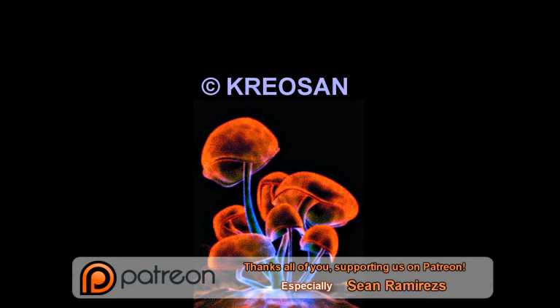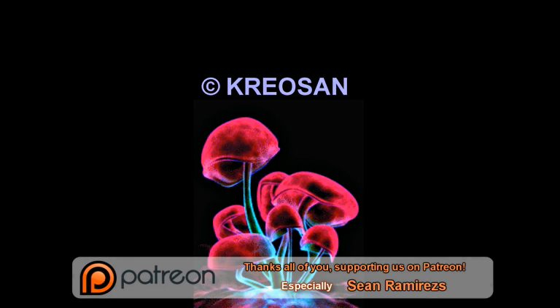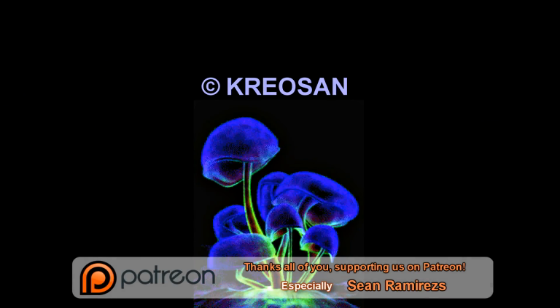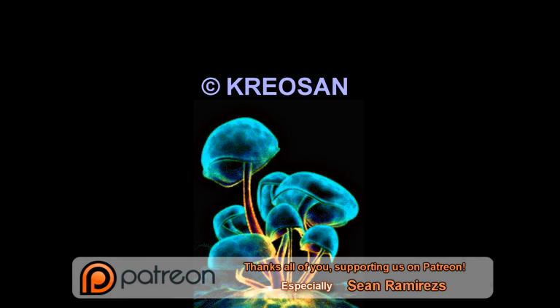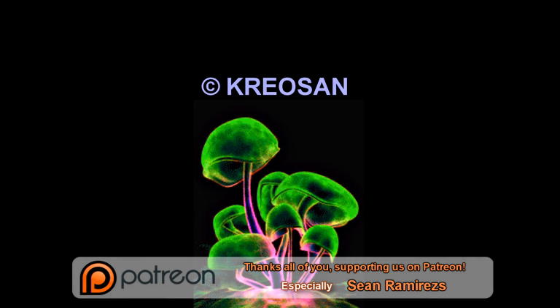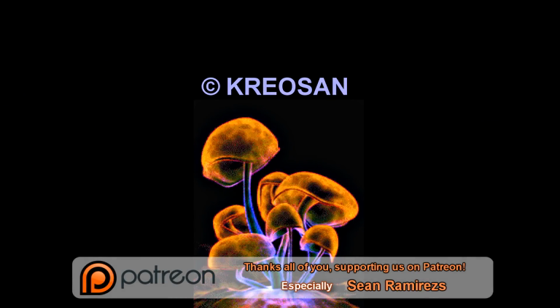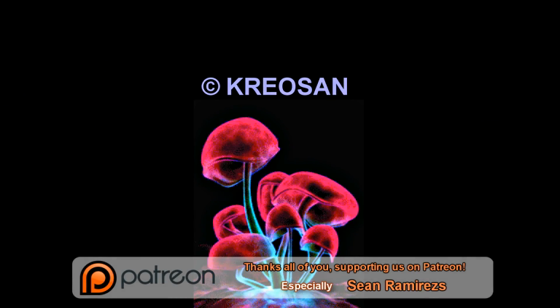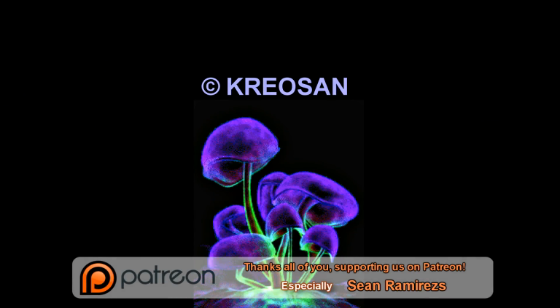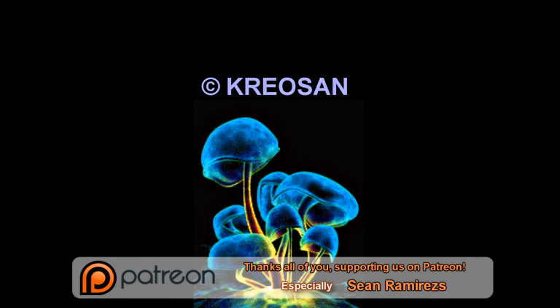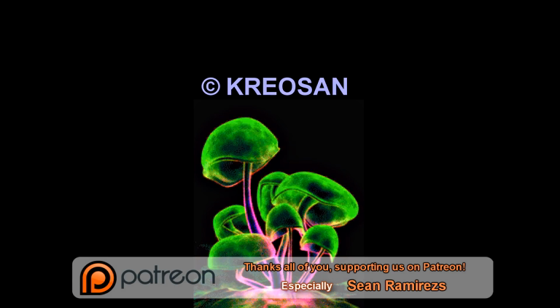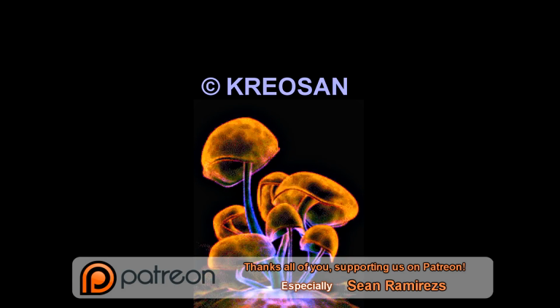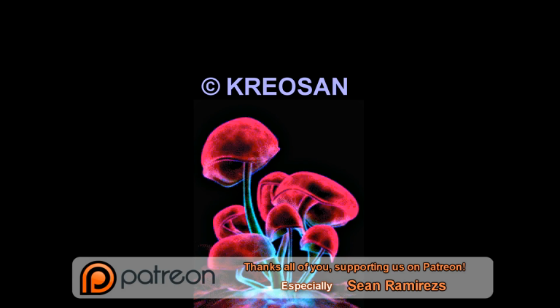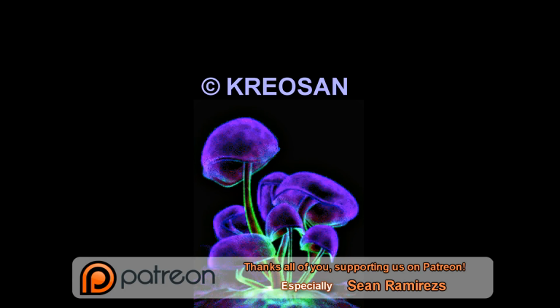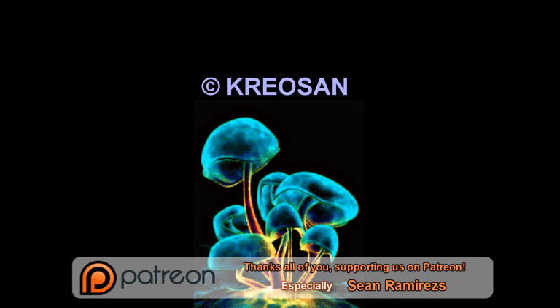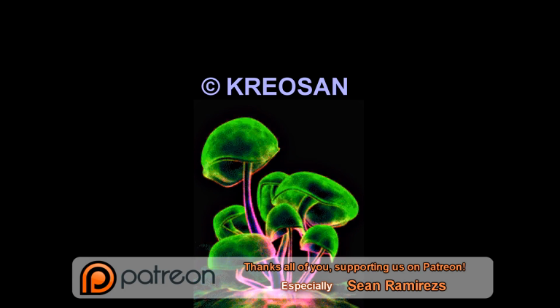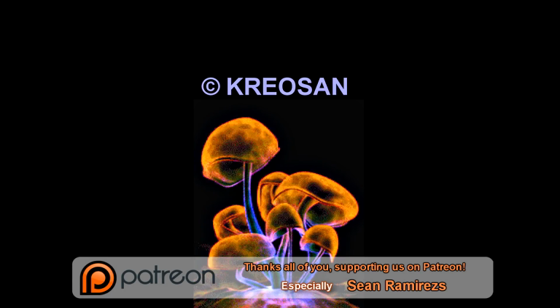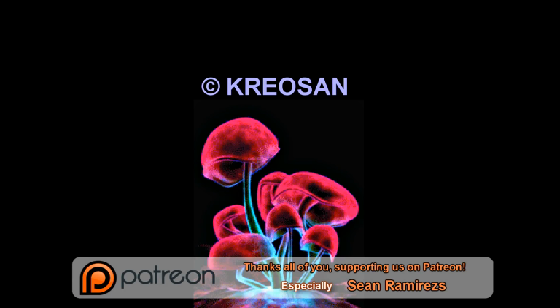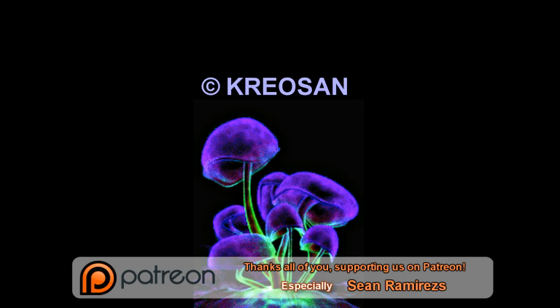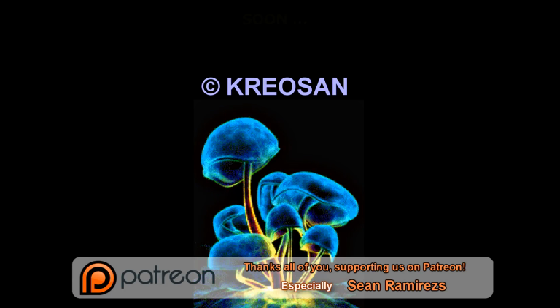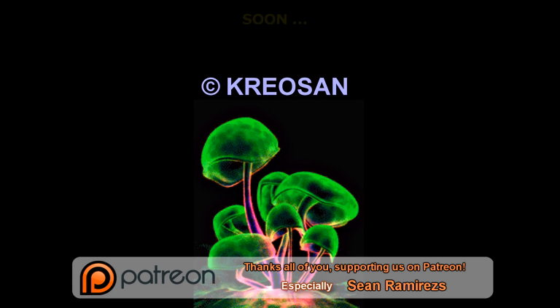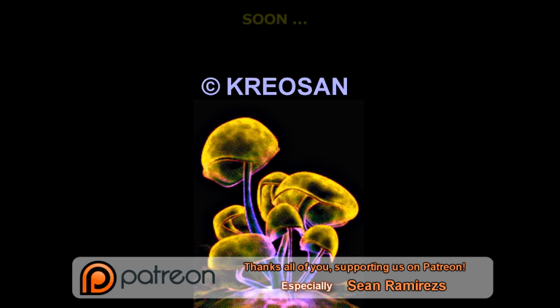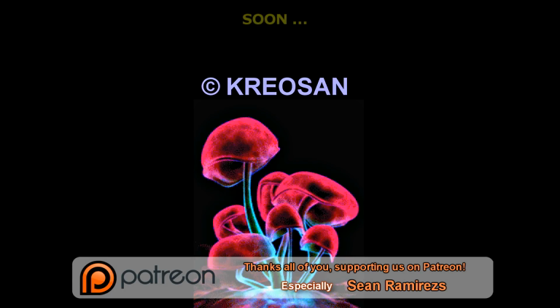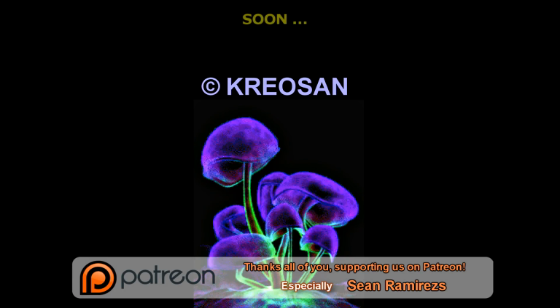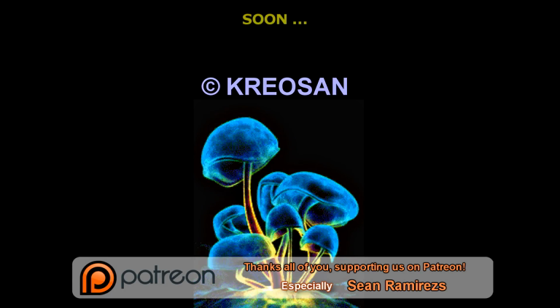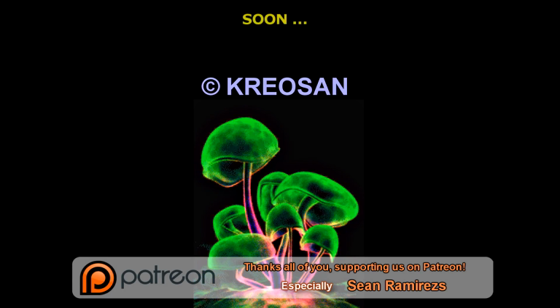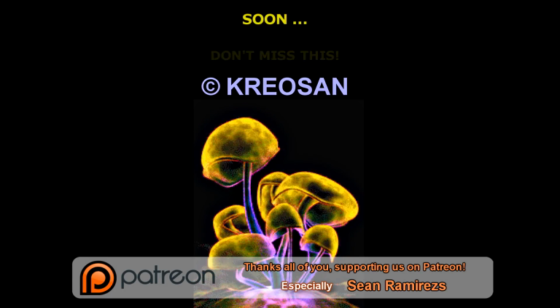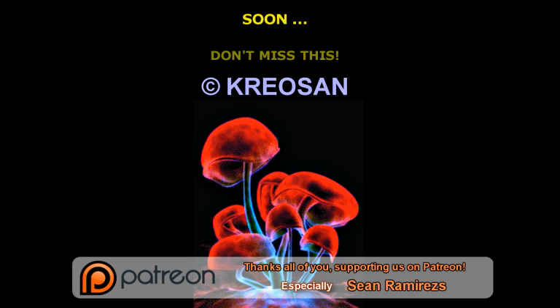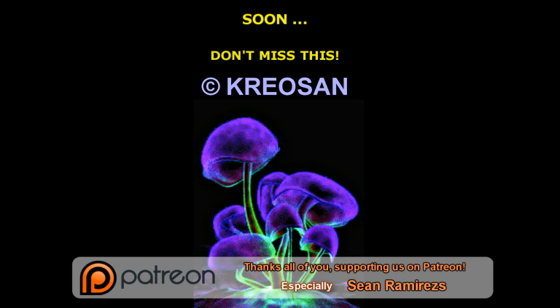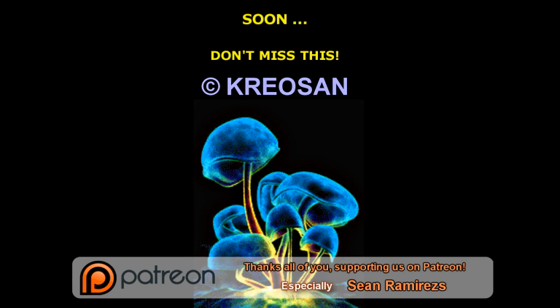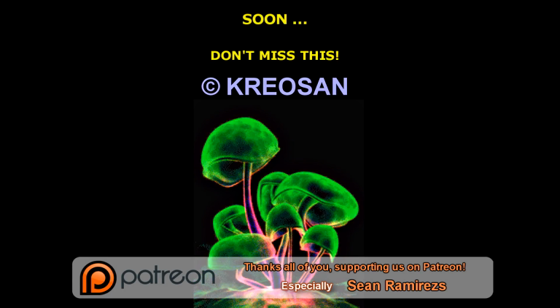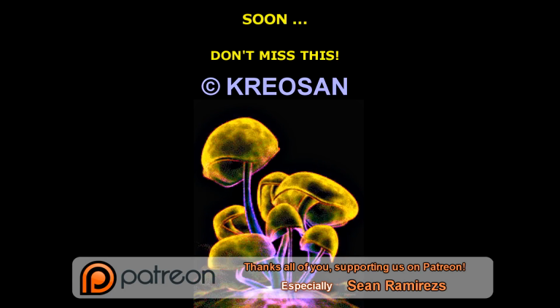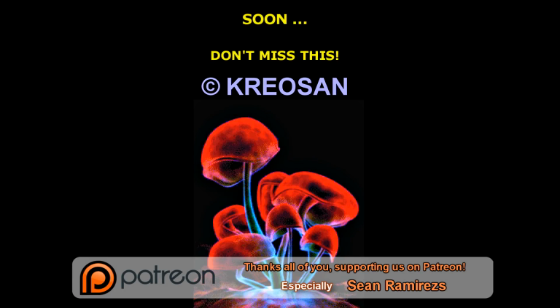Help us on Patreon! Subscribe and share this video! Thank you! Goodbye! Cheers, love!